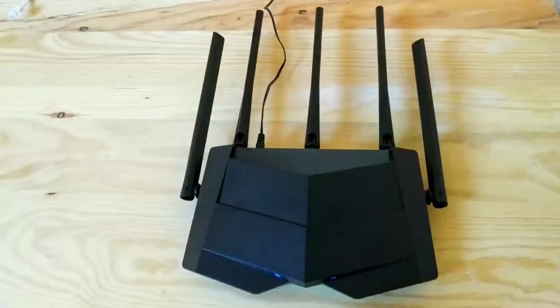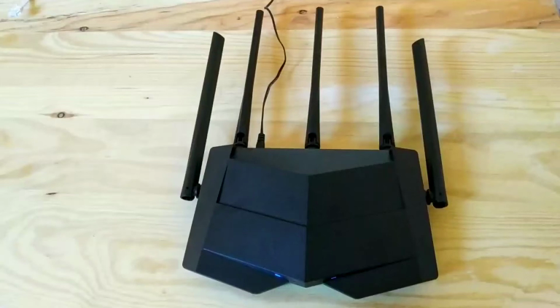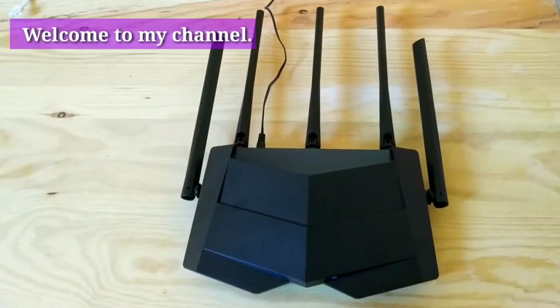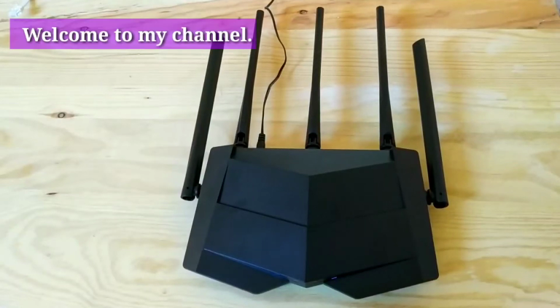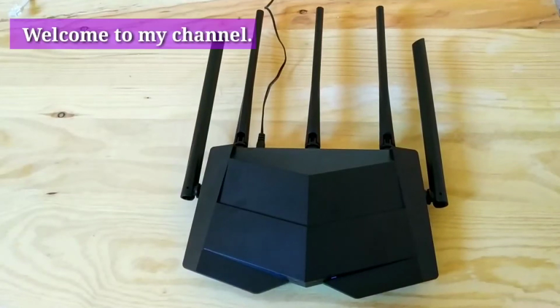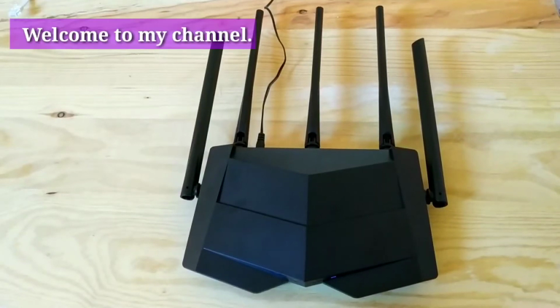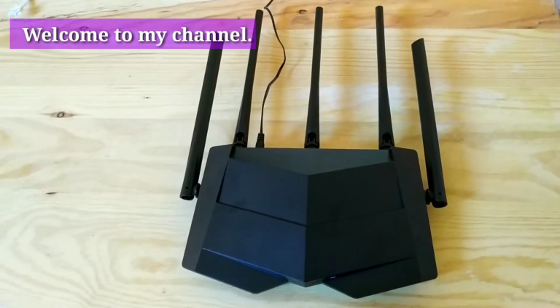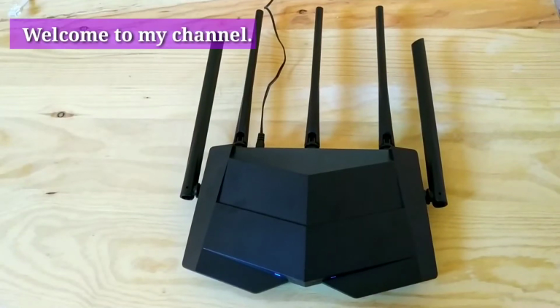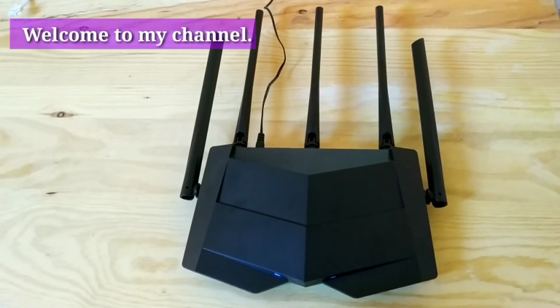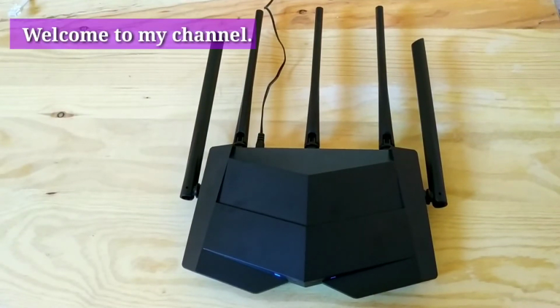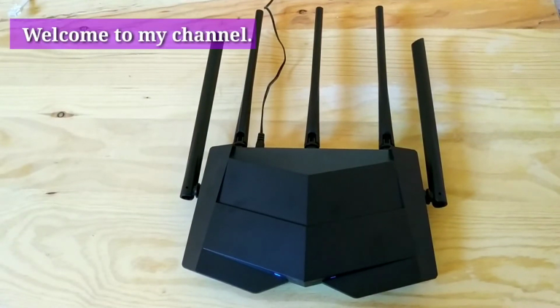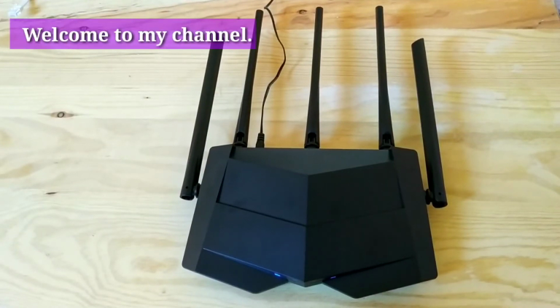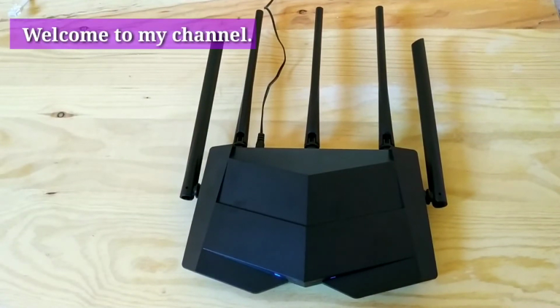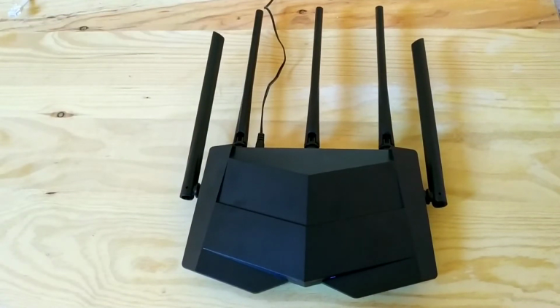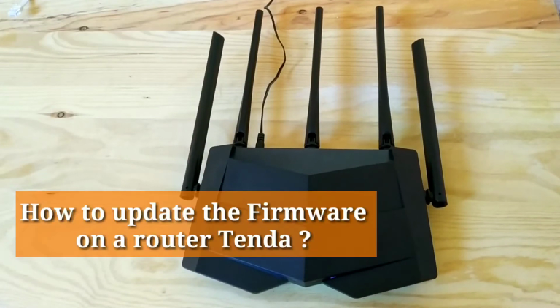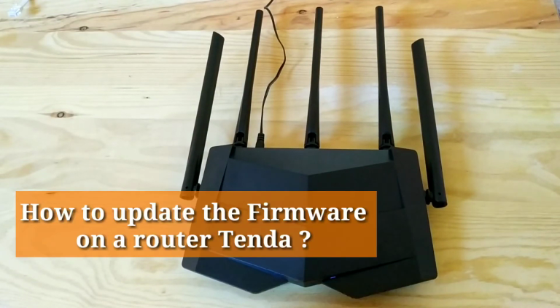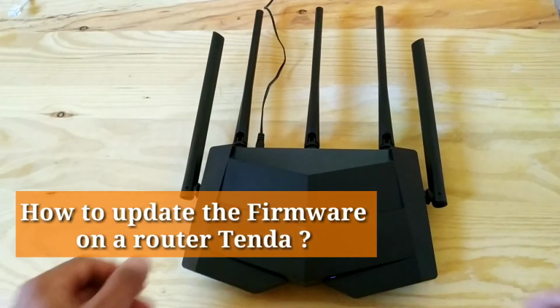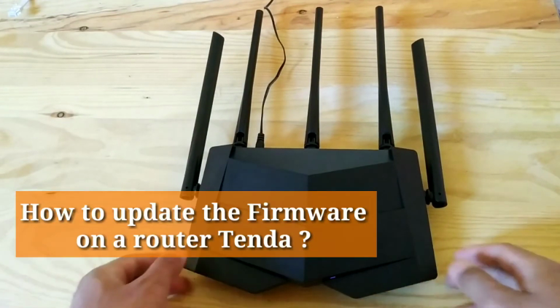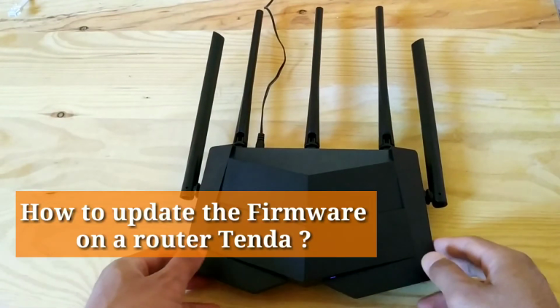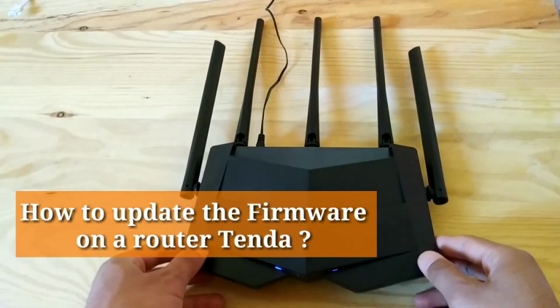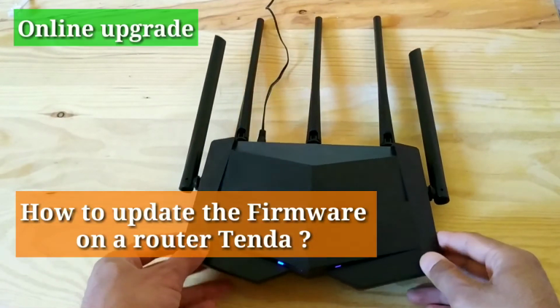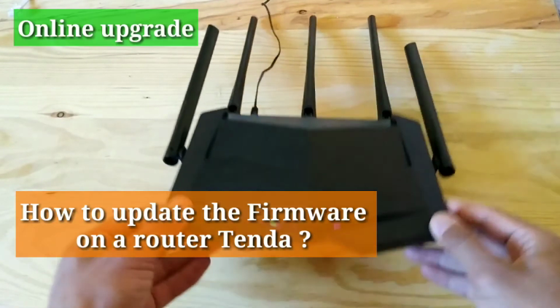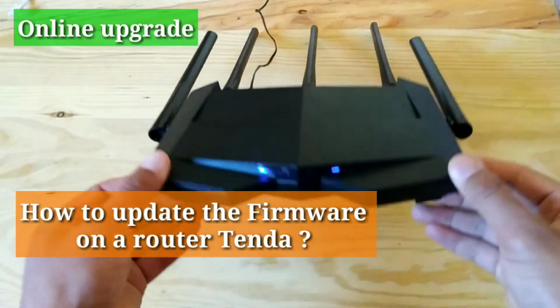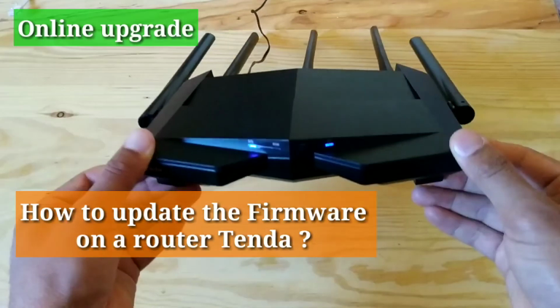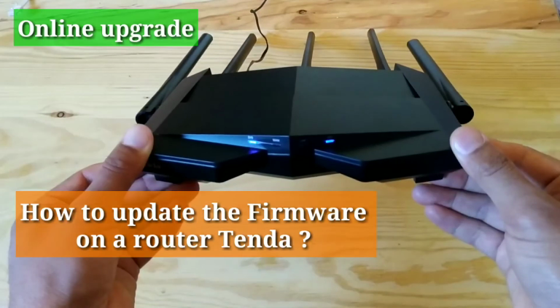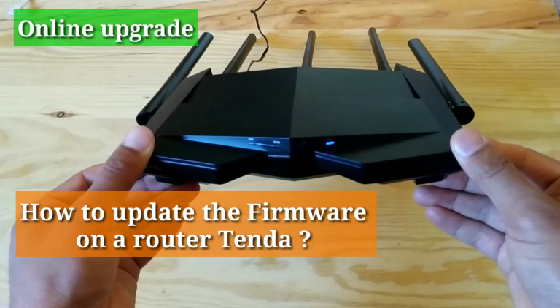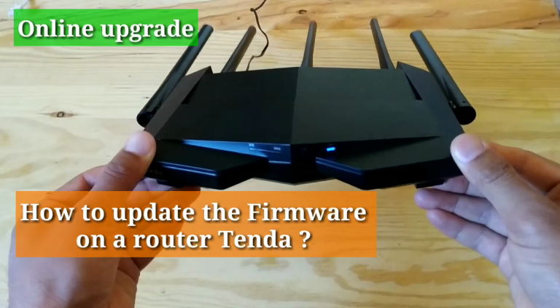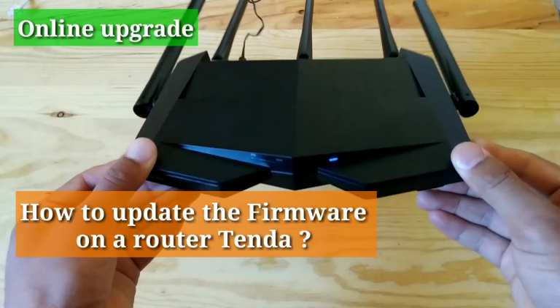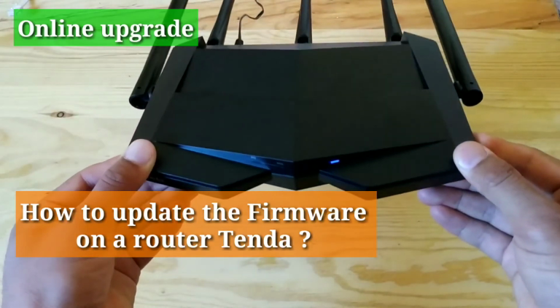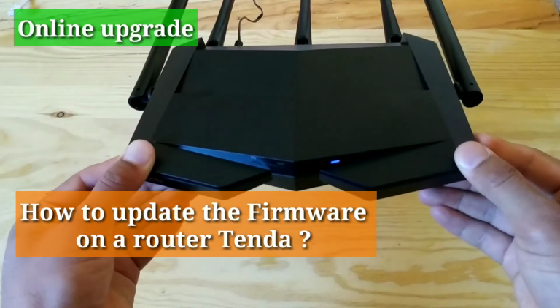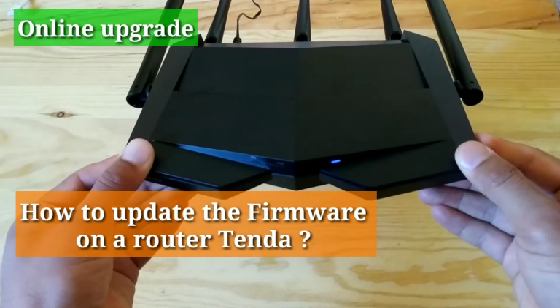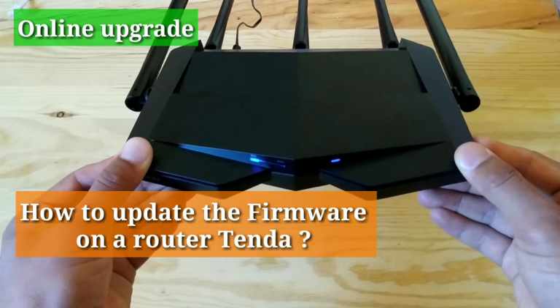Welcome to my channel. This video covers how to update the firmware on a Tenda router.